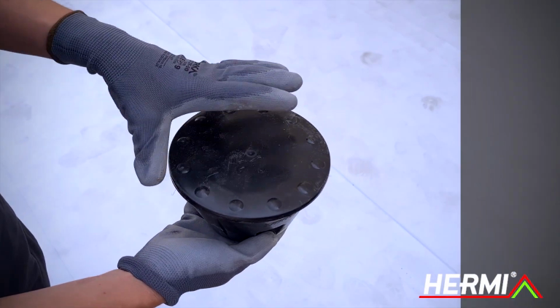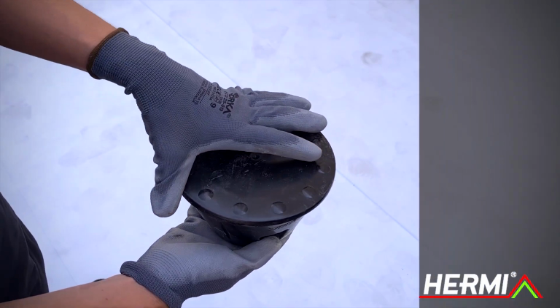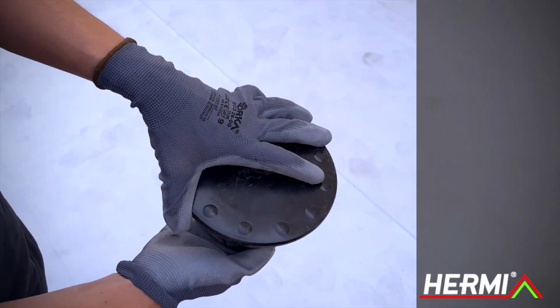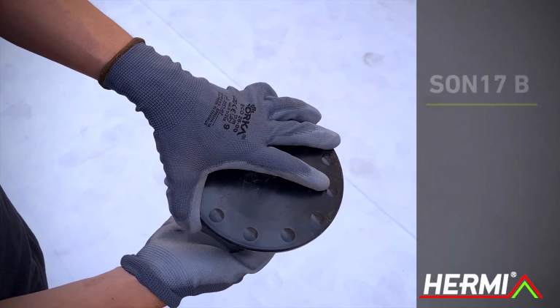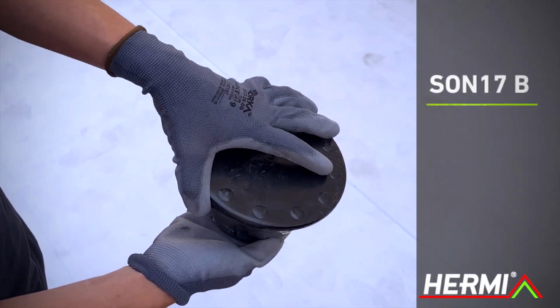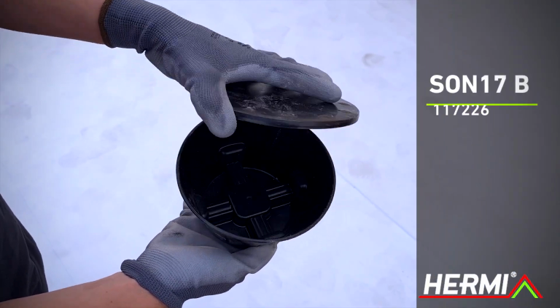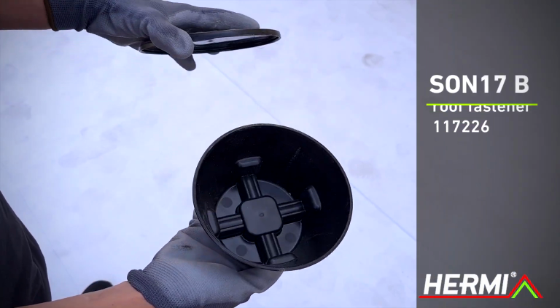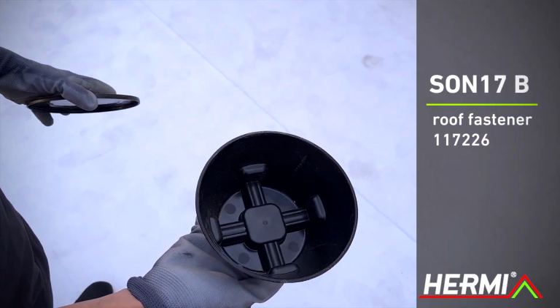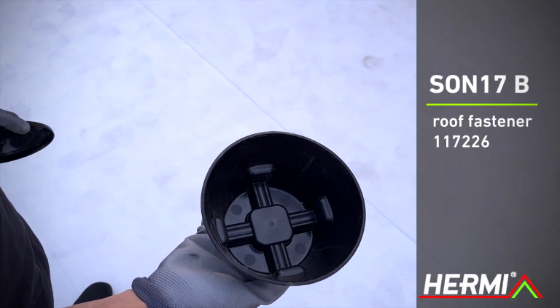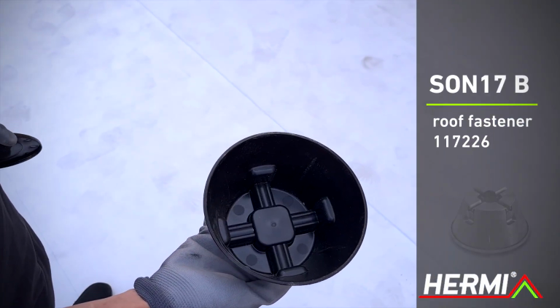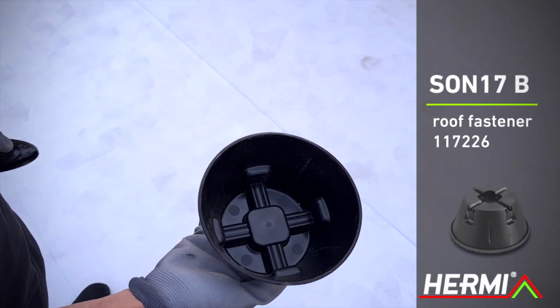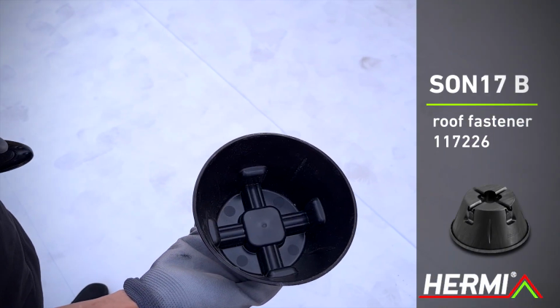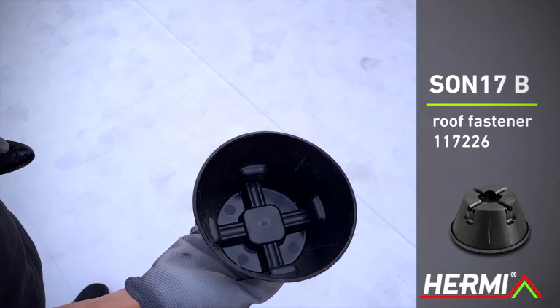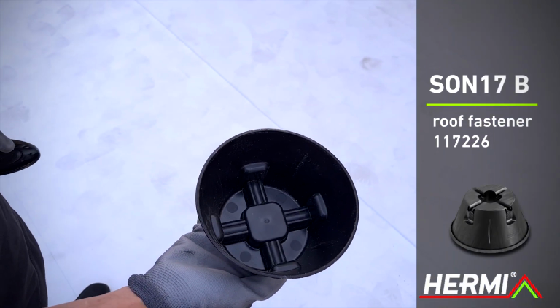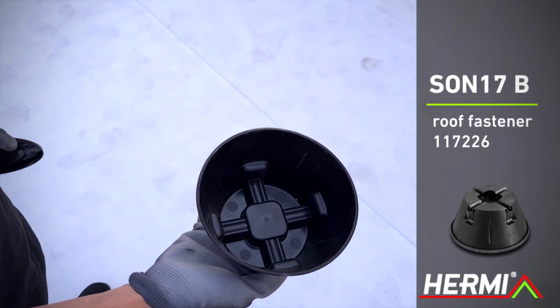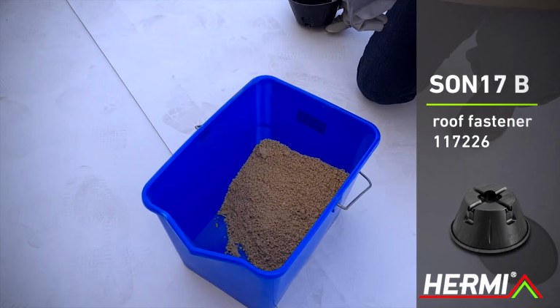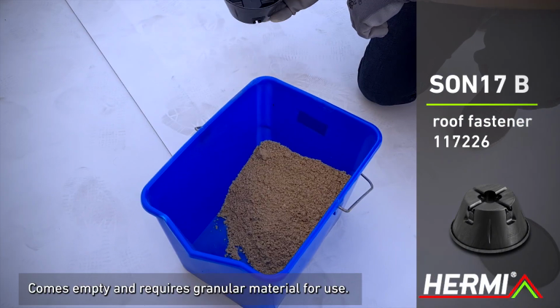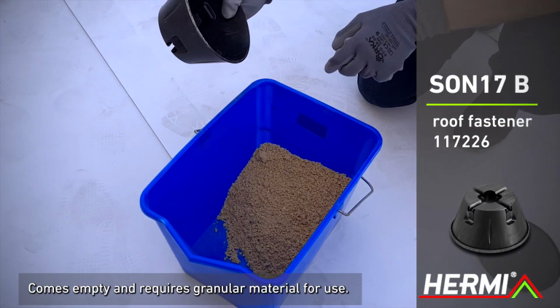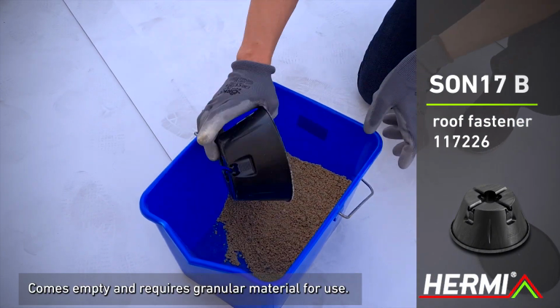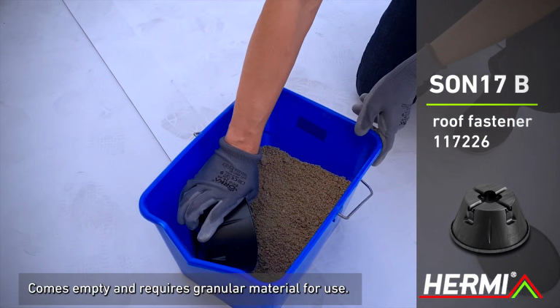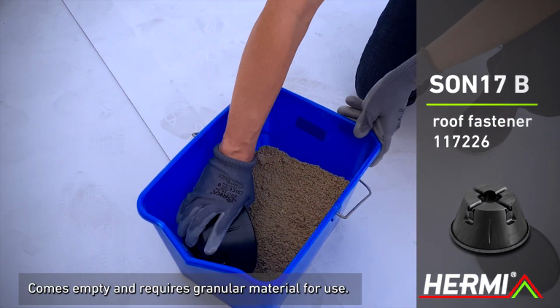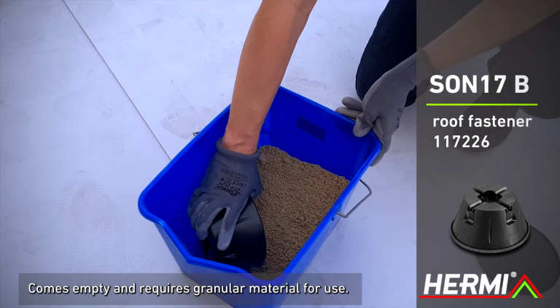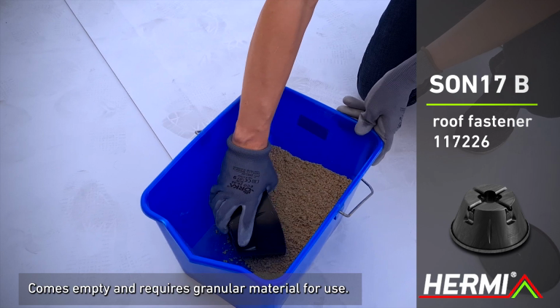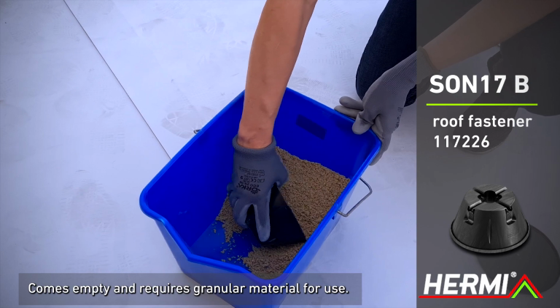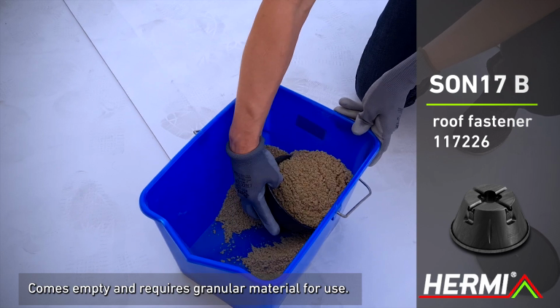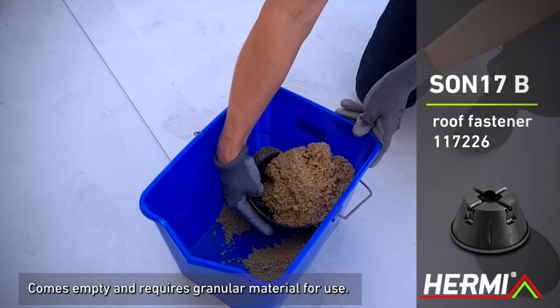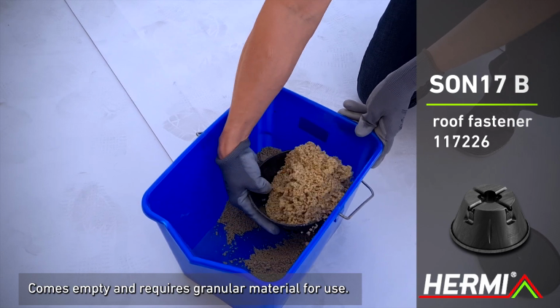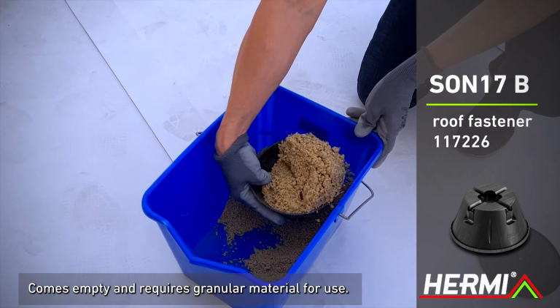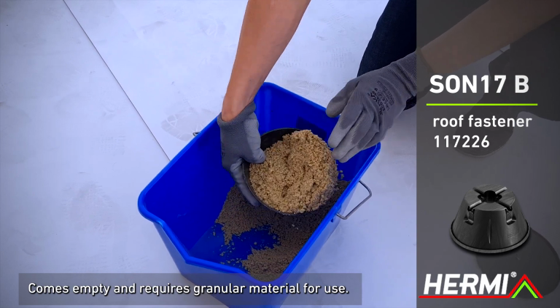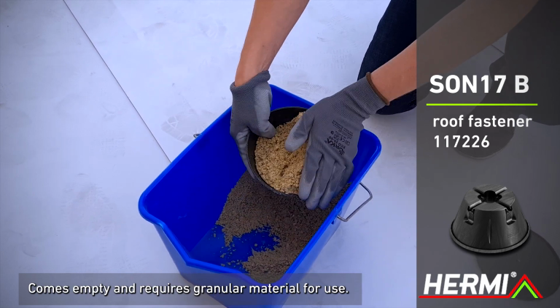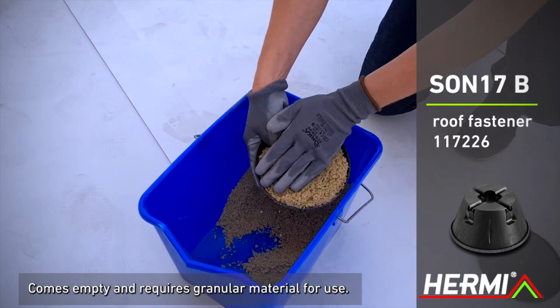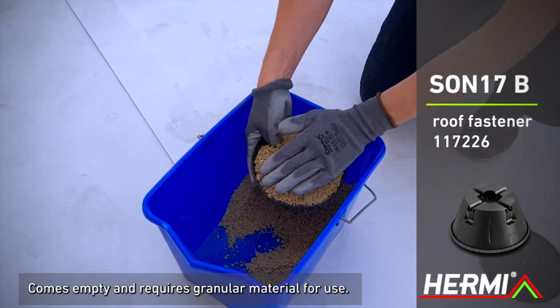Sun 17B roof fastener is suitable for different roof covering types, and comes unfilled, requiring granular material like sand to be added.